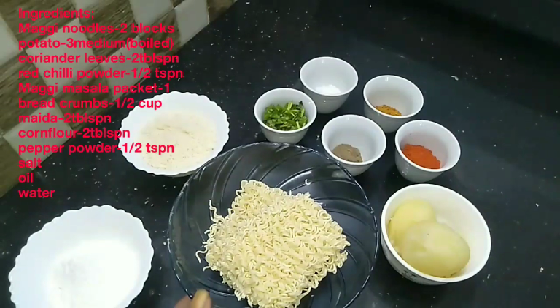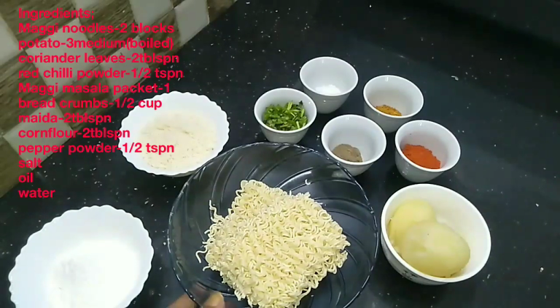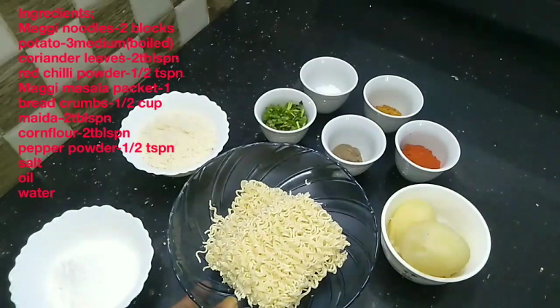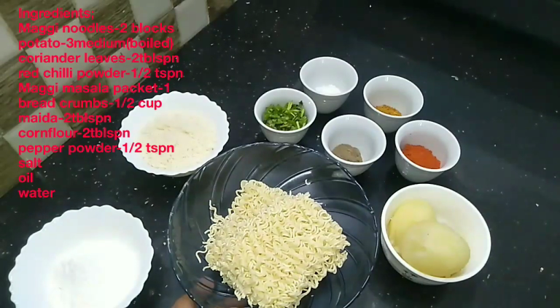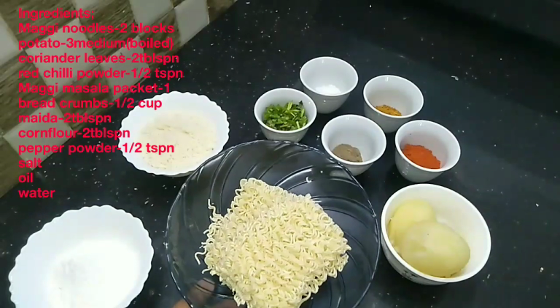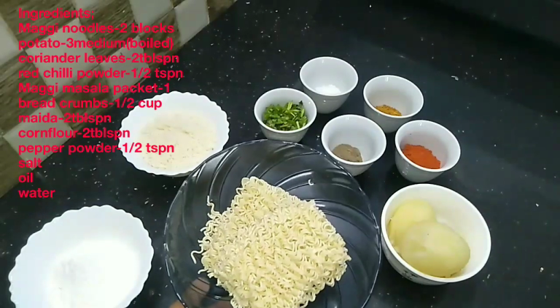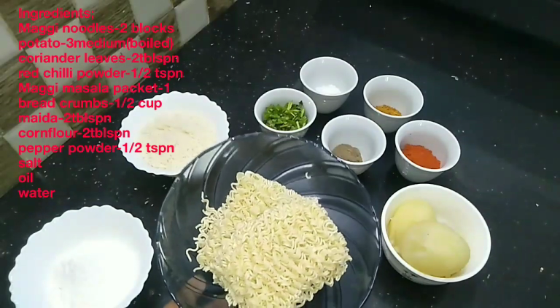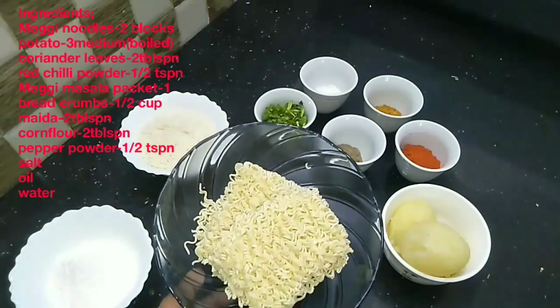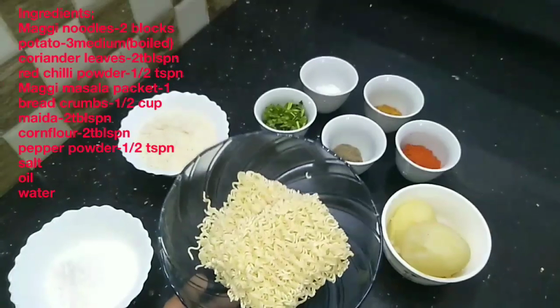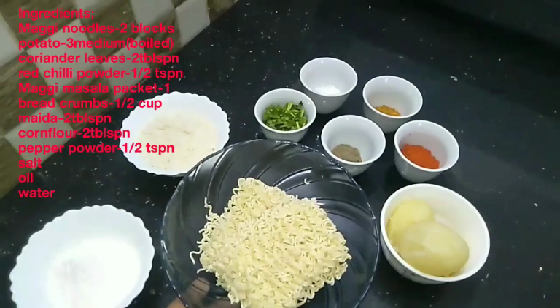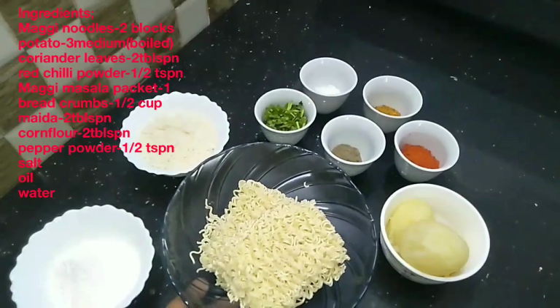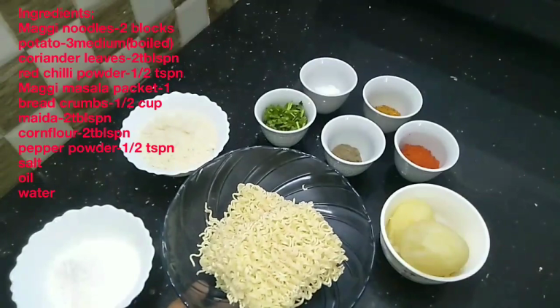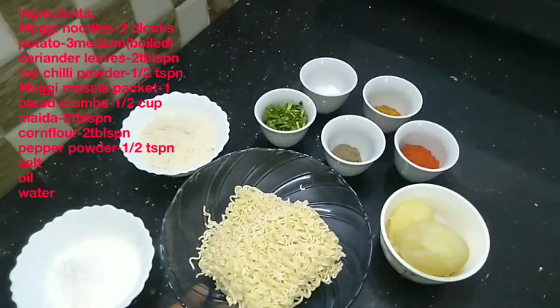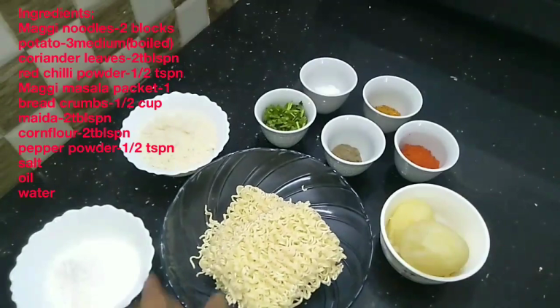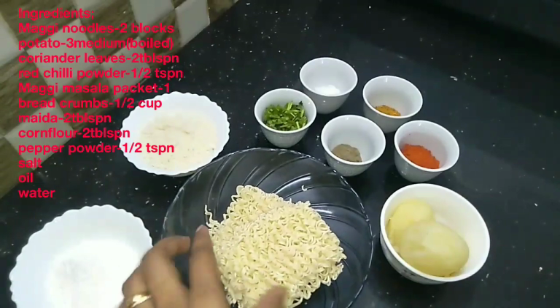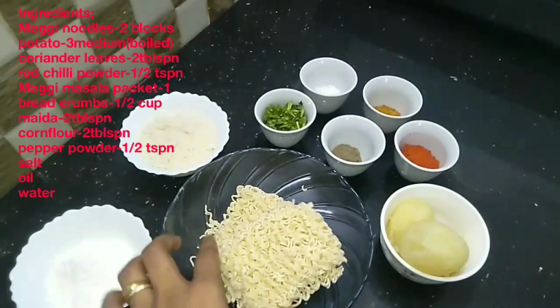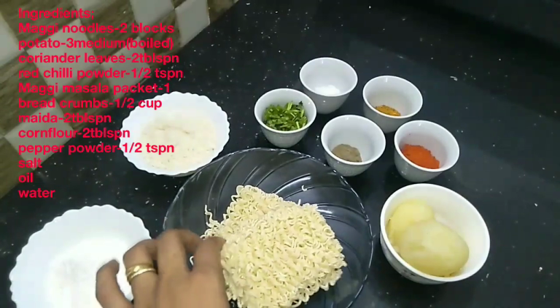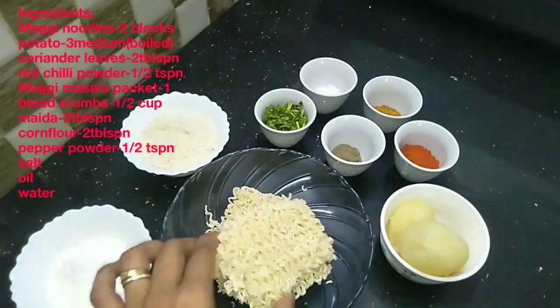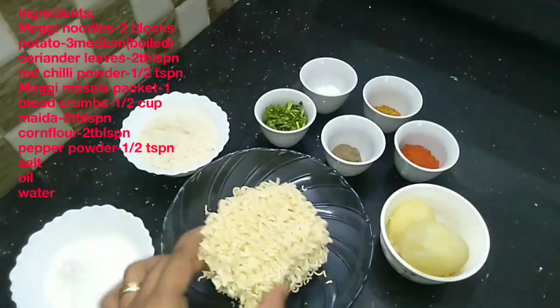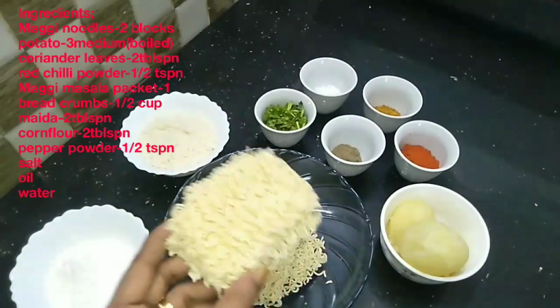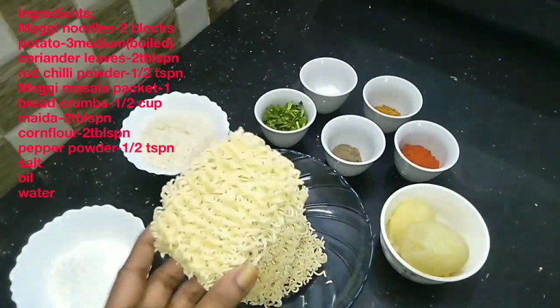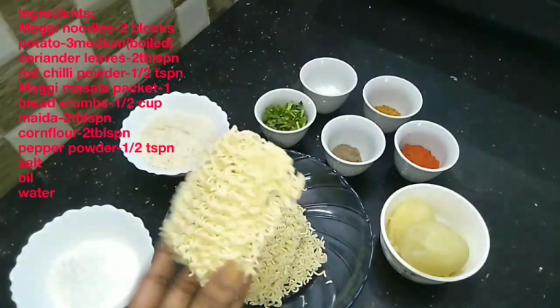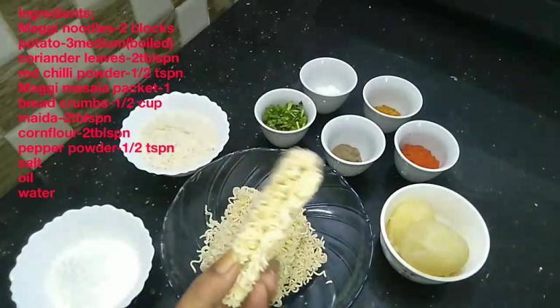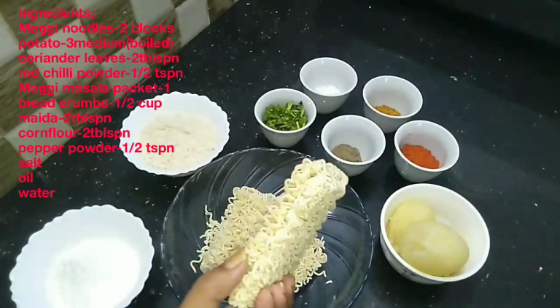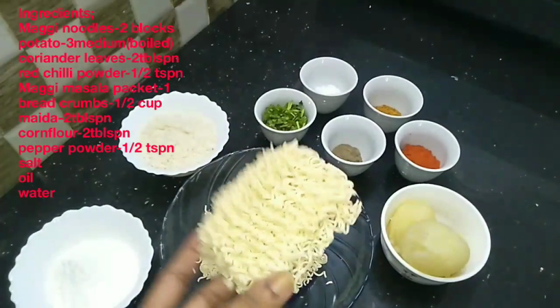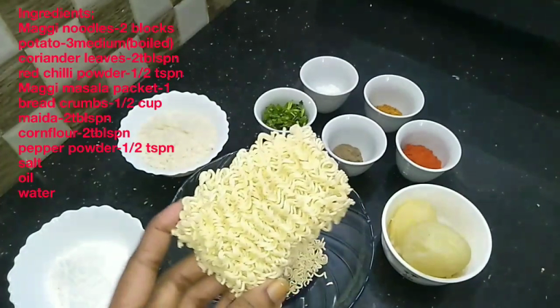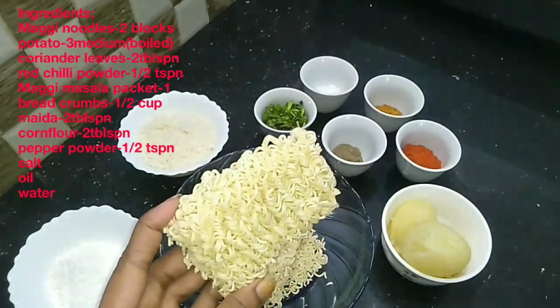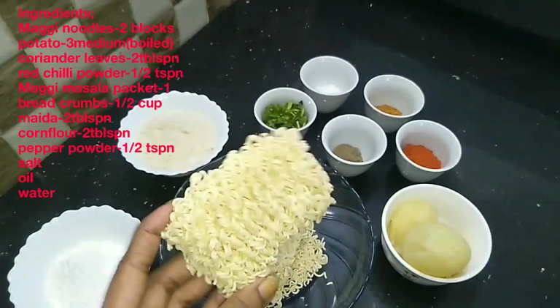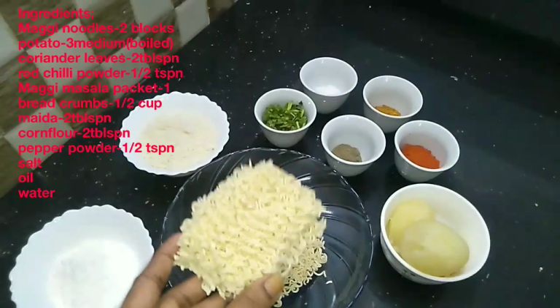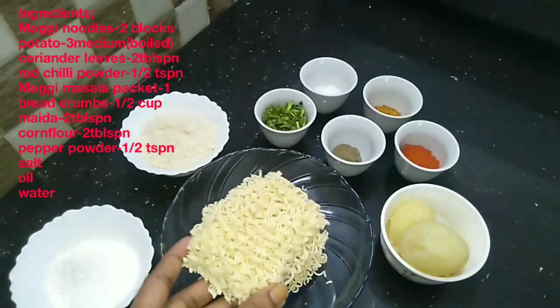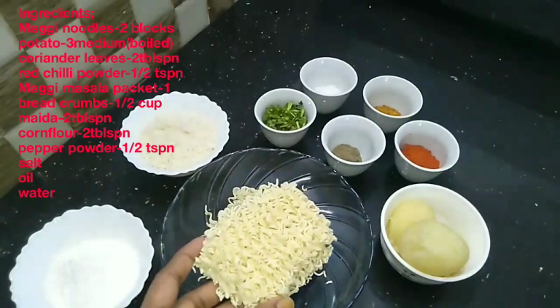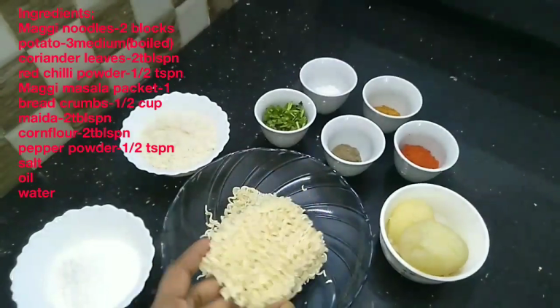I have made two pieces of Maggi noodles. I am taking two pieces of Maggi noodles and putting them in a pan.